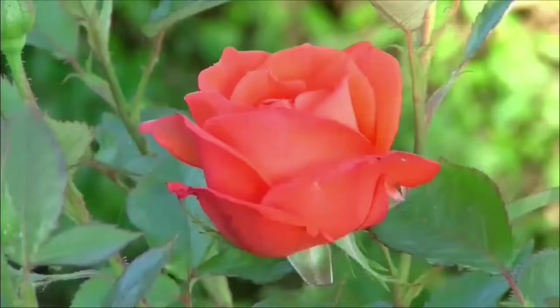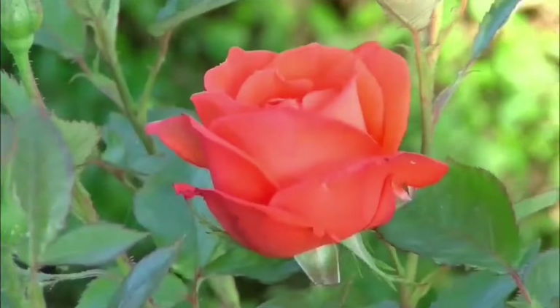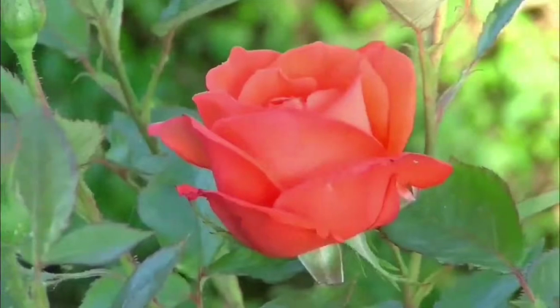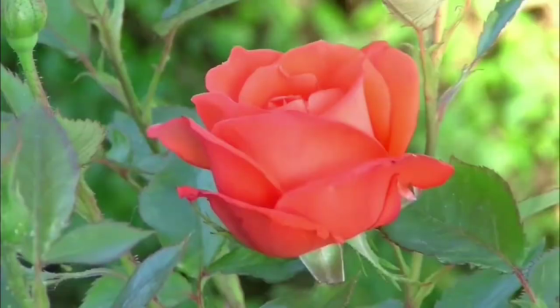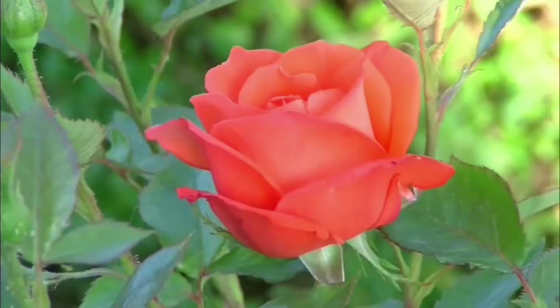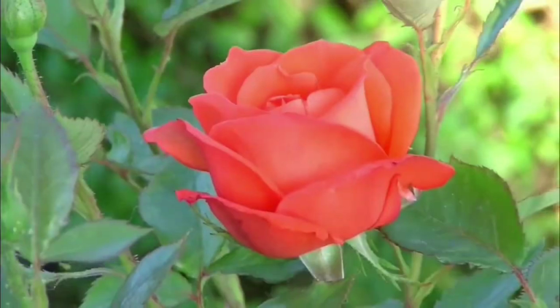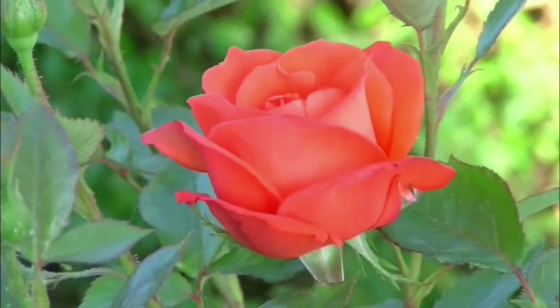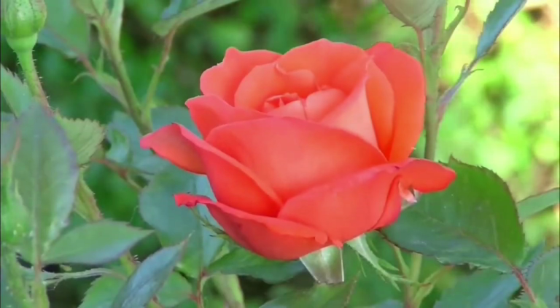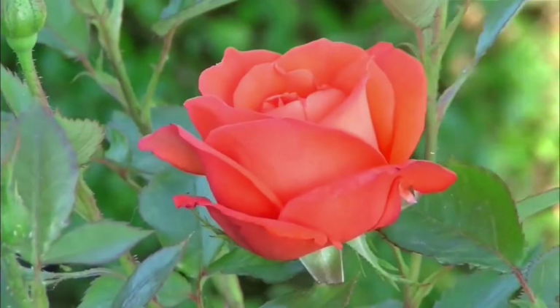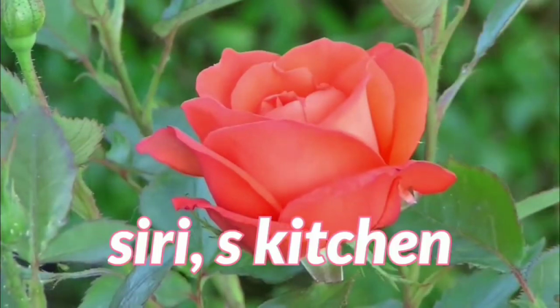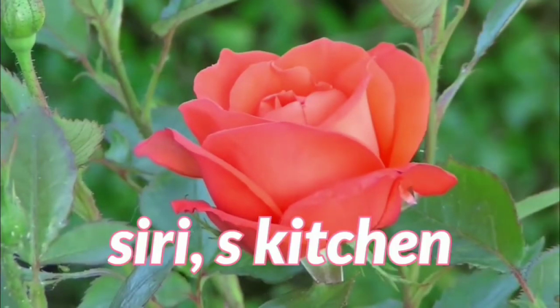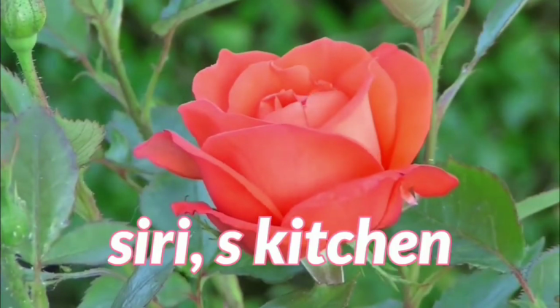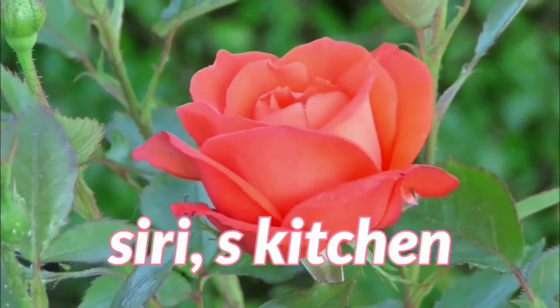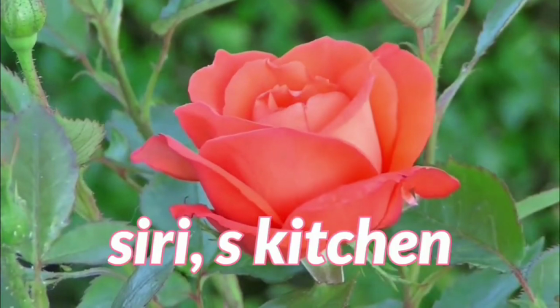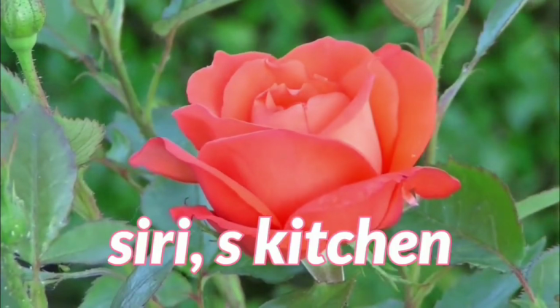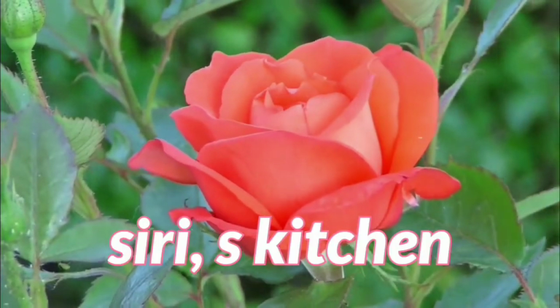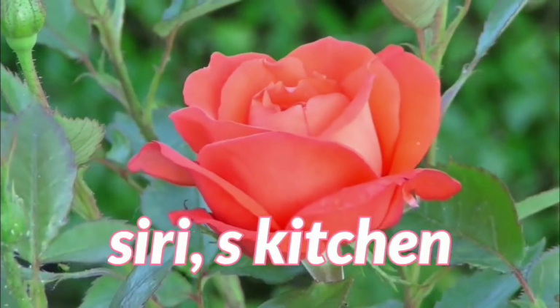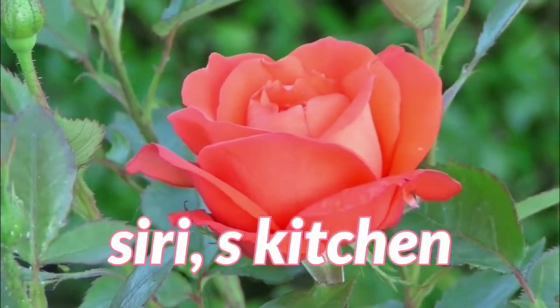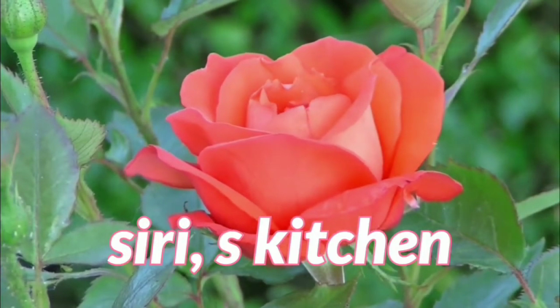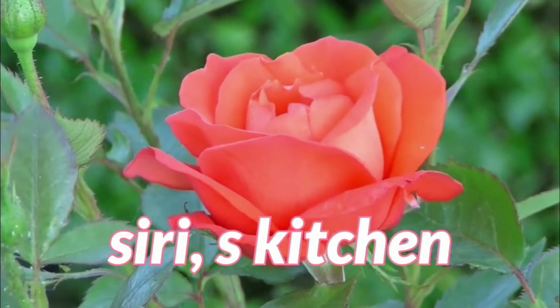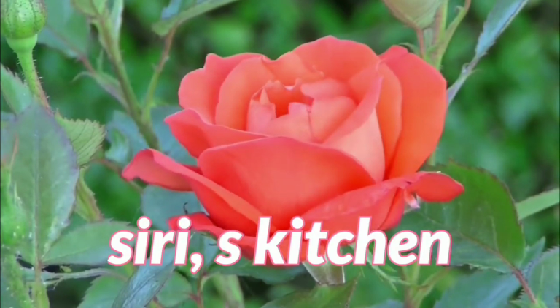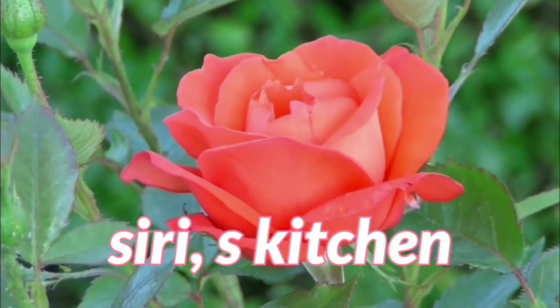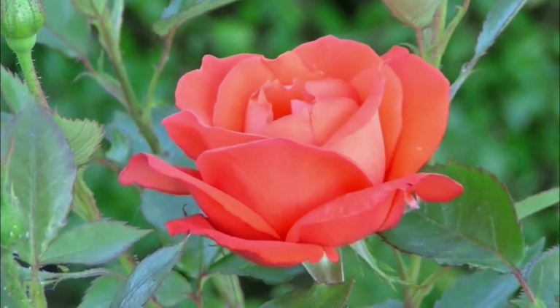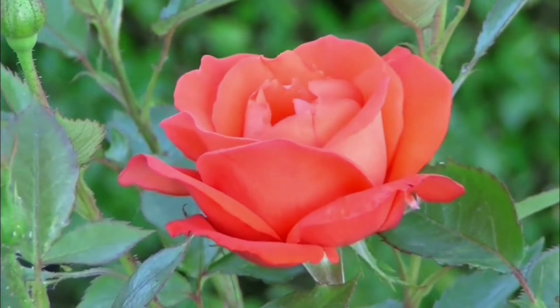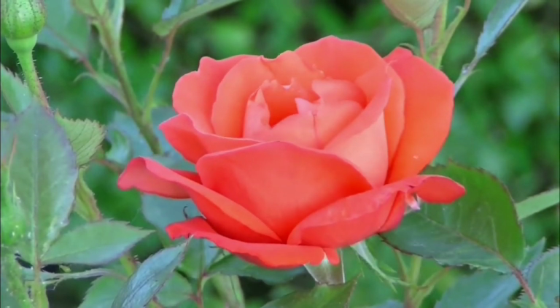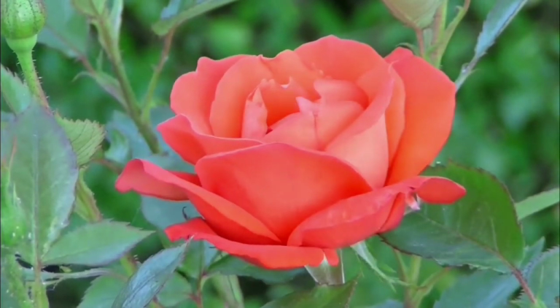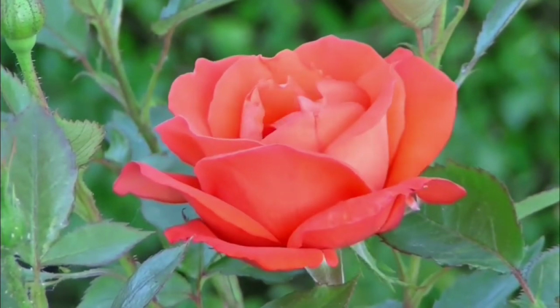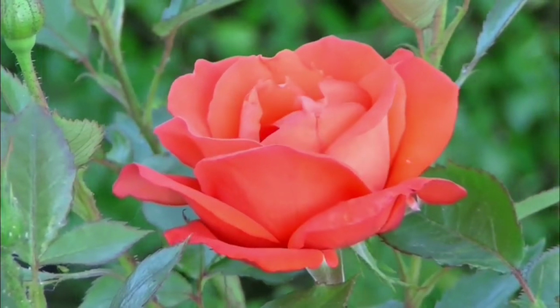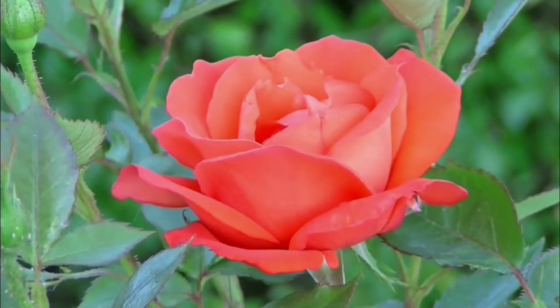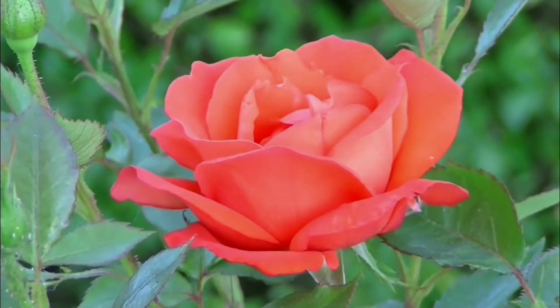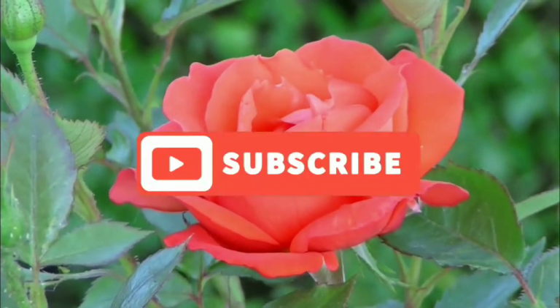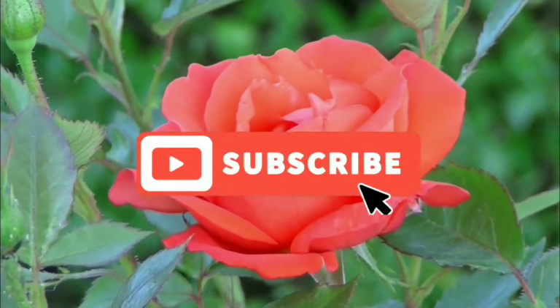Hi friends, welcome to my channel. Today we are going to make a grow bag.